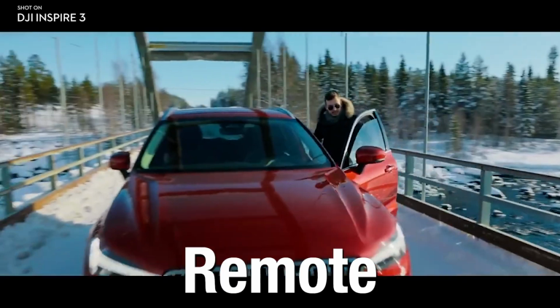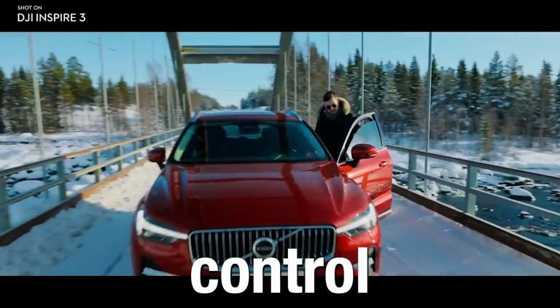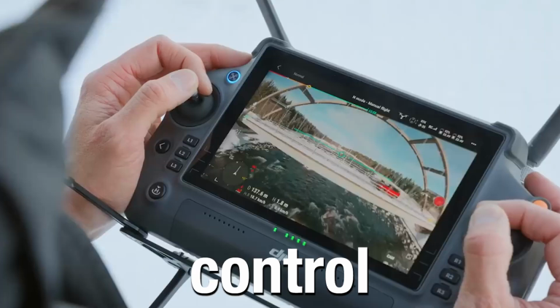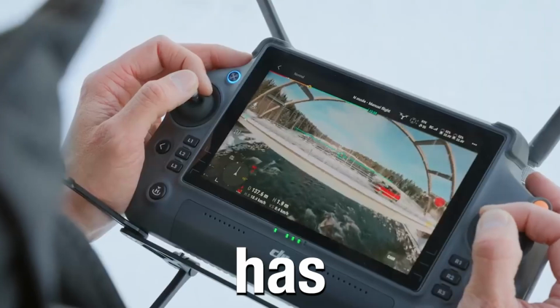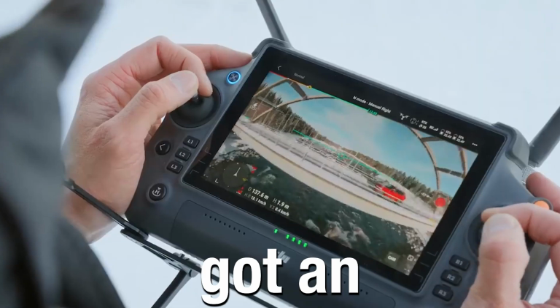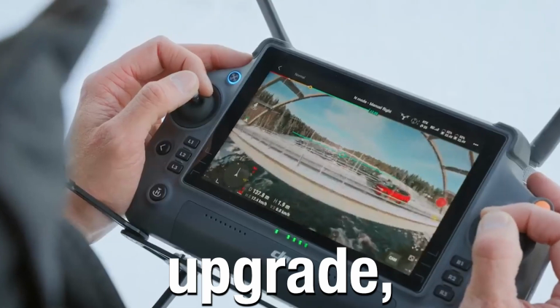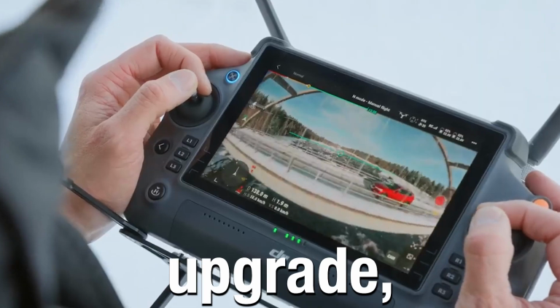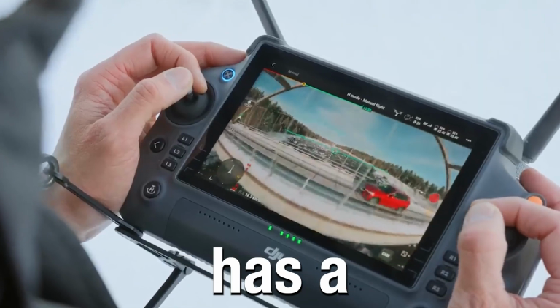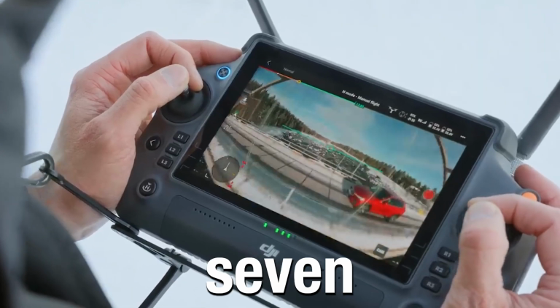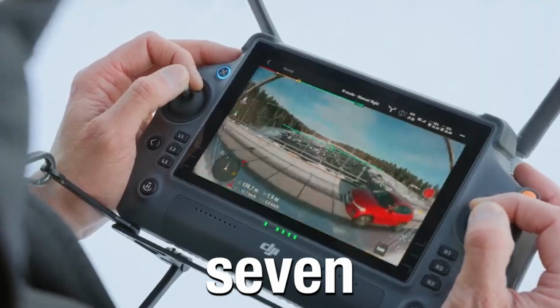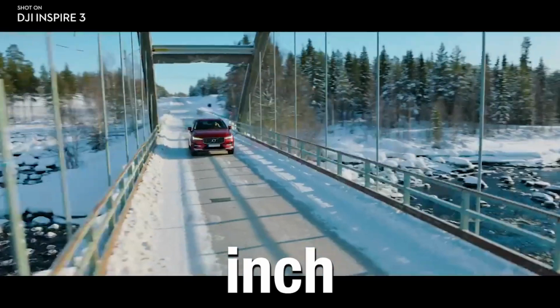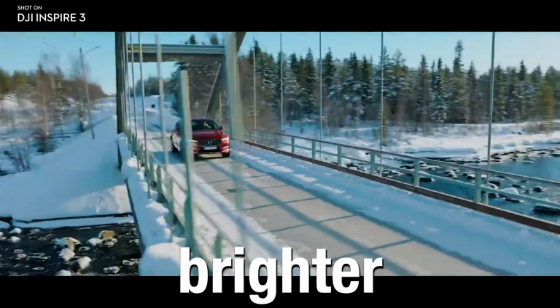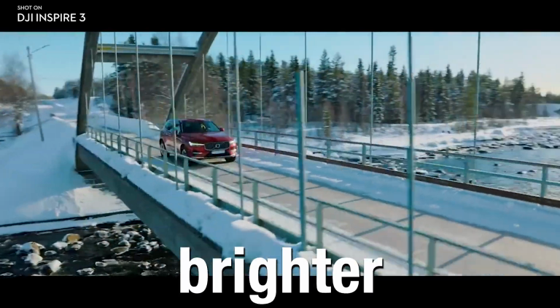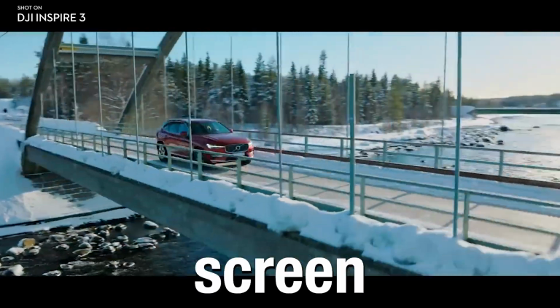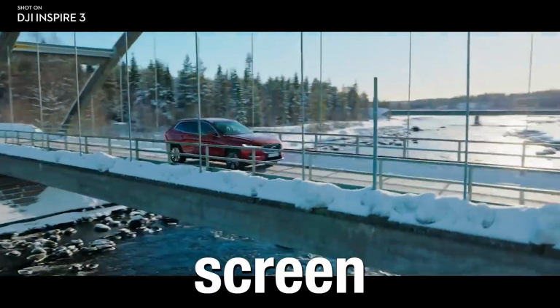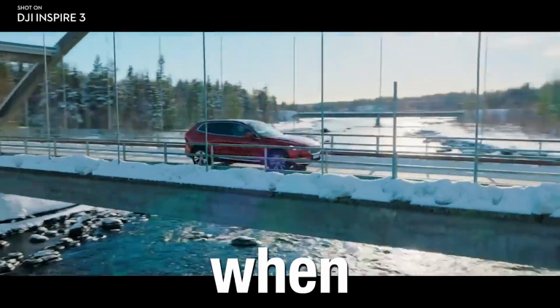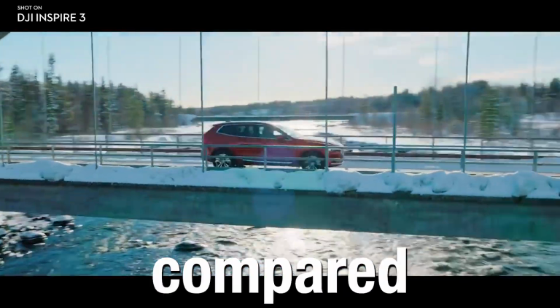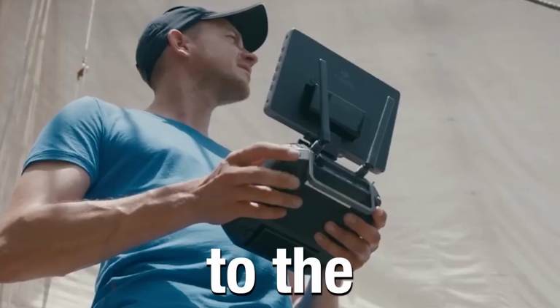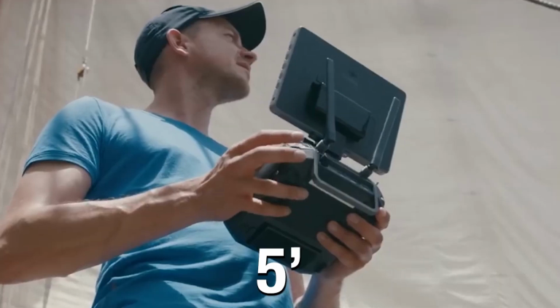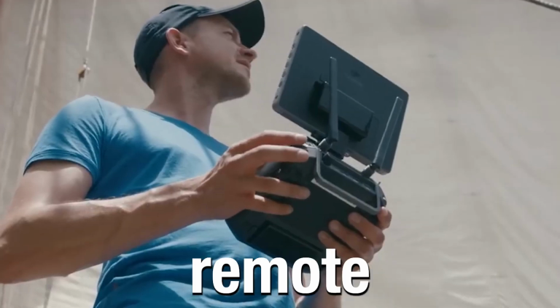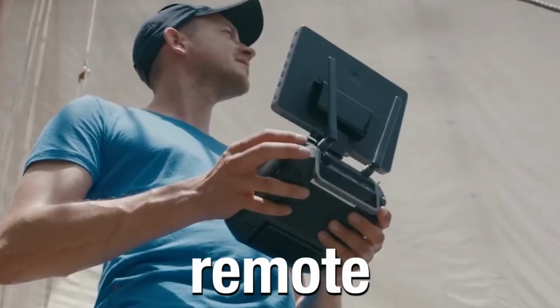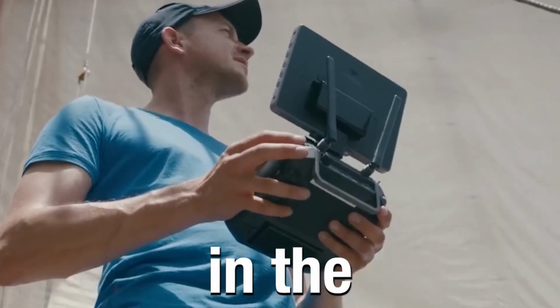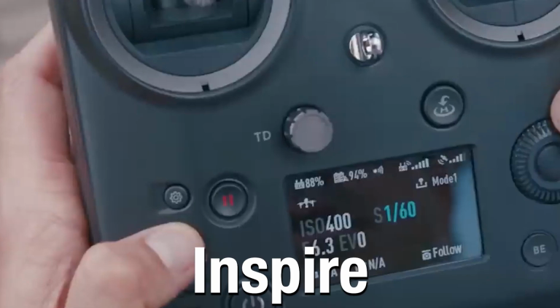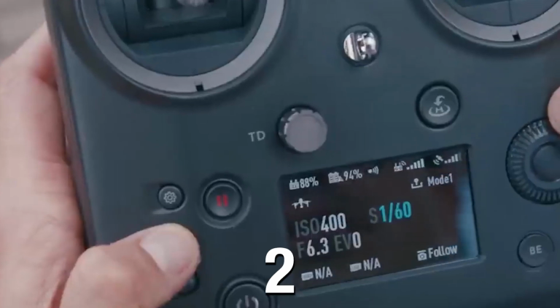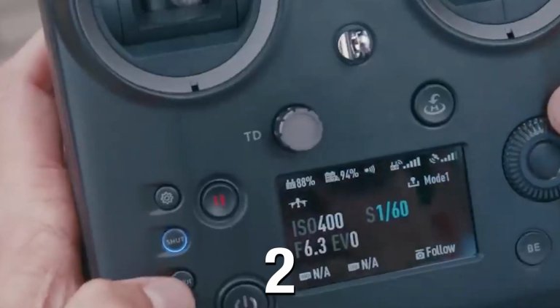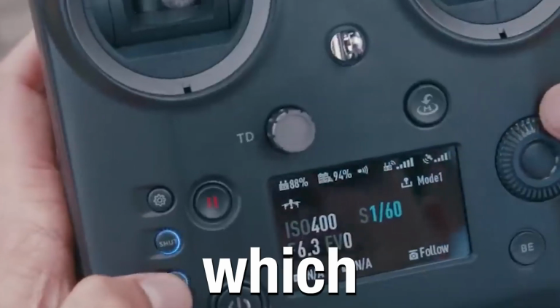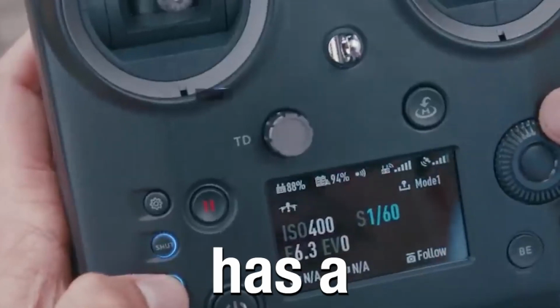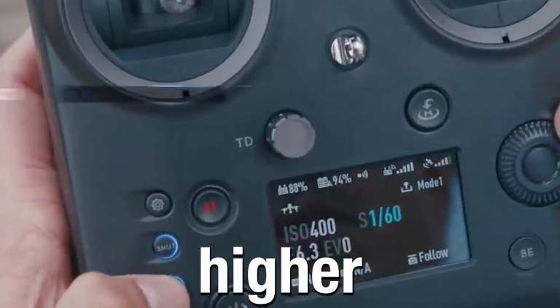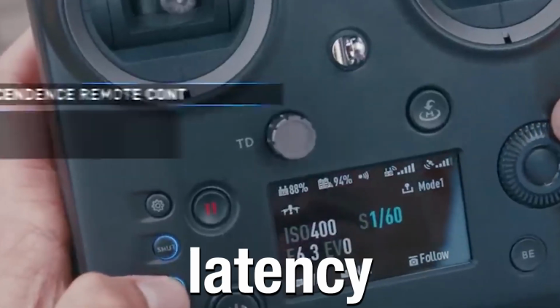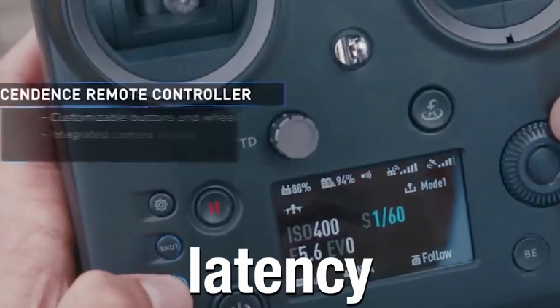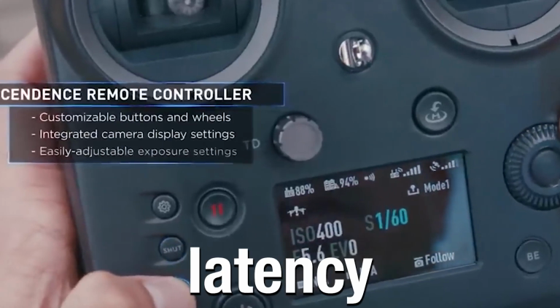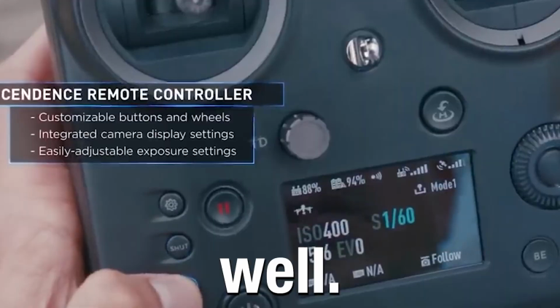The remote control has also got an upgrade. It has a 7-inch brighter screen when compared to the 5-inch remote in the Inspire 2, and it has a lower latency as well.